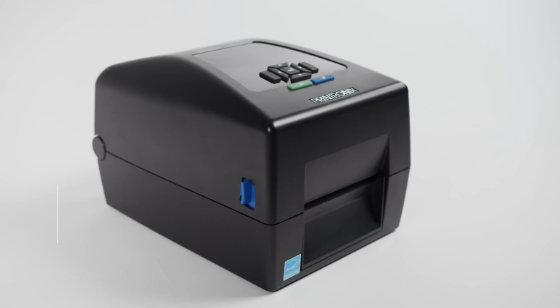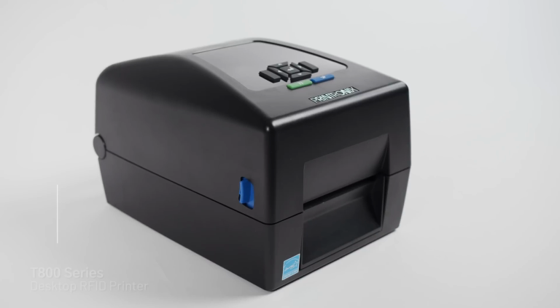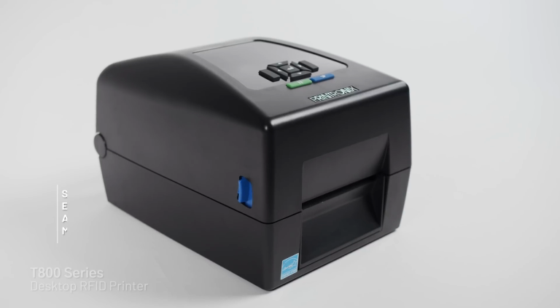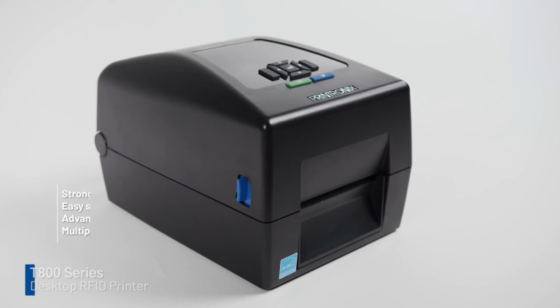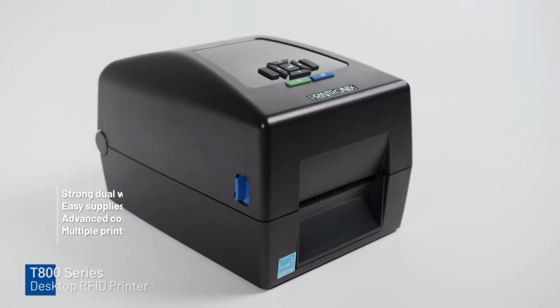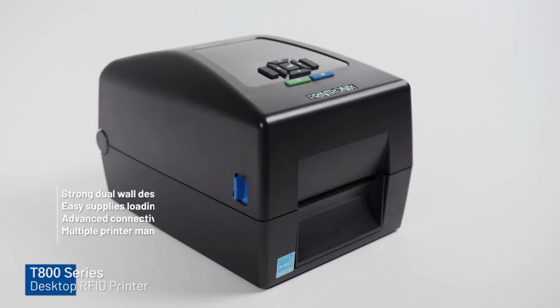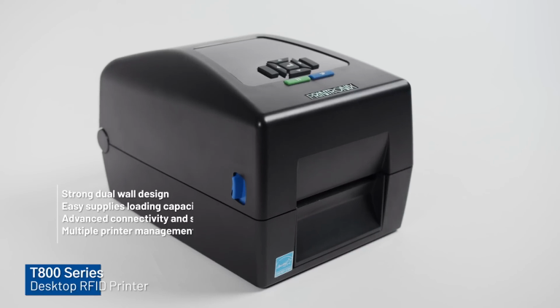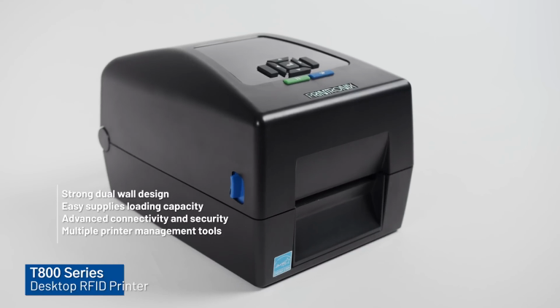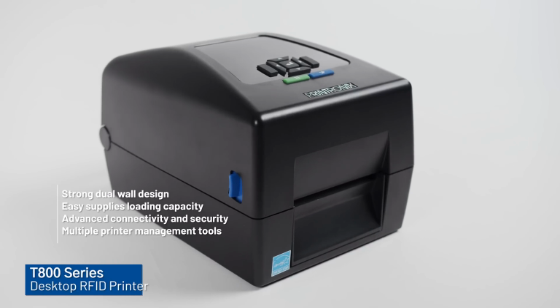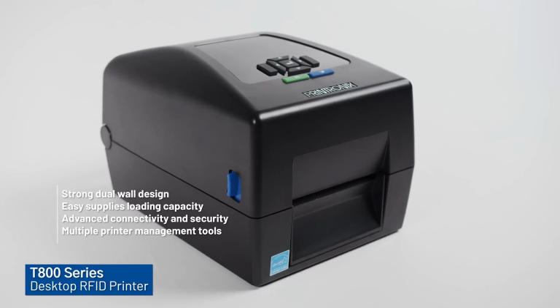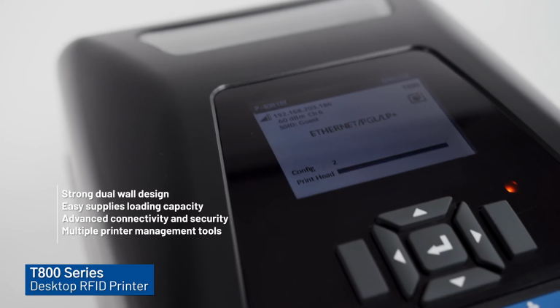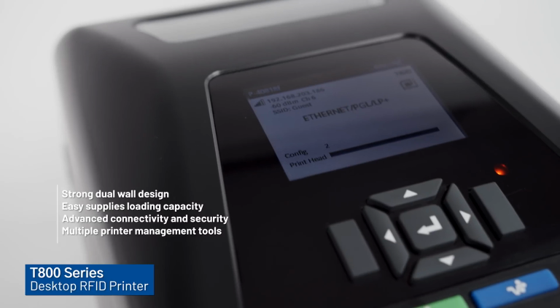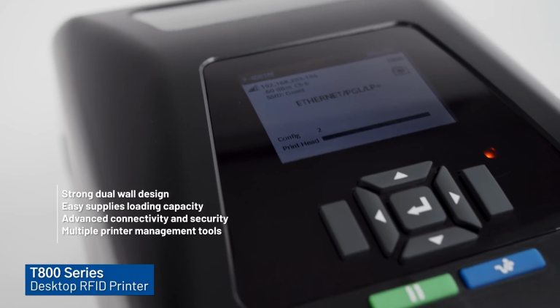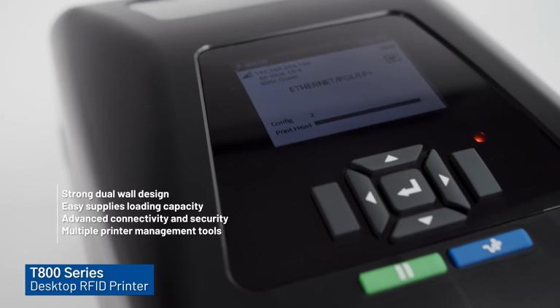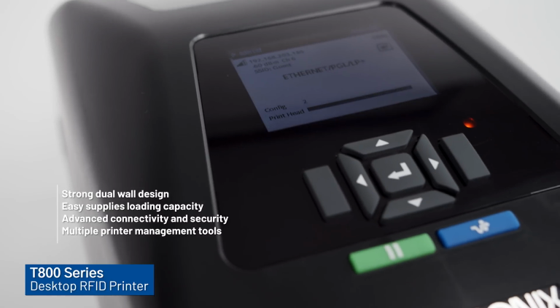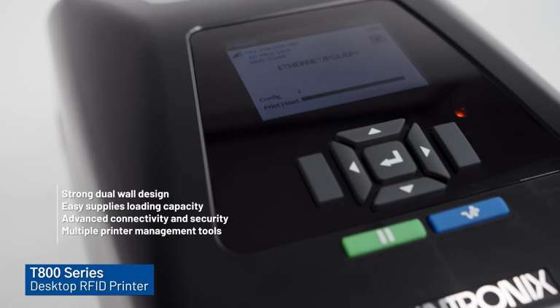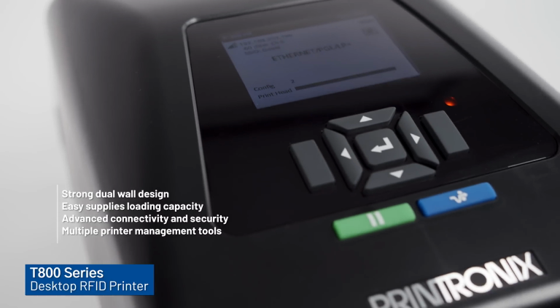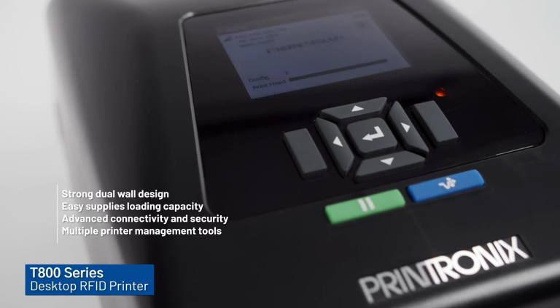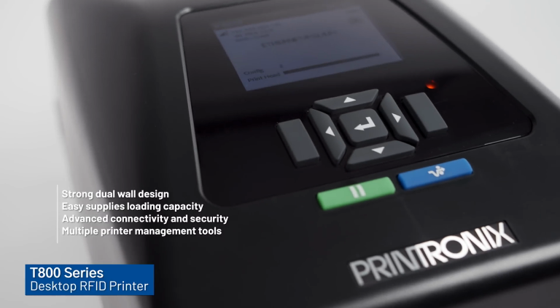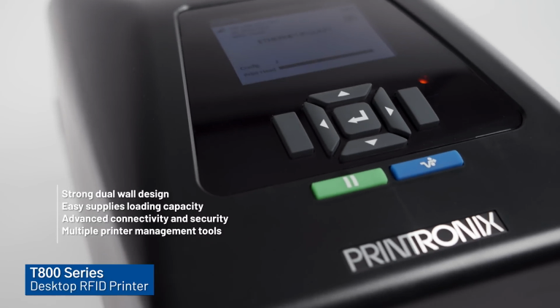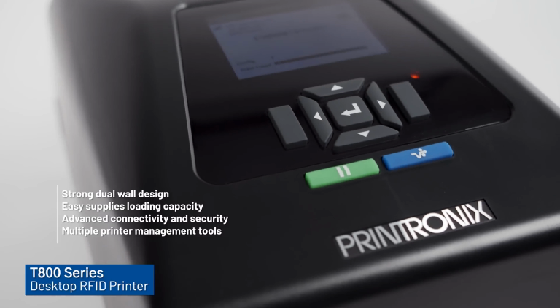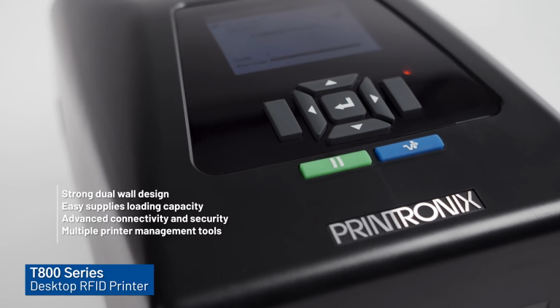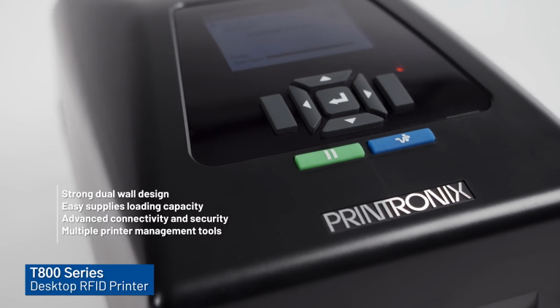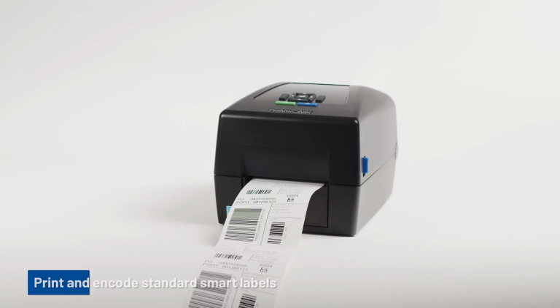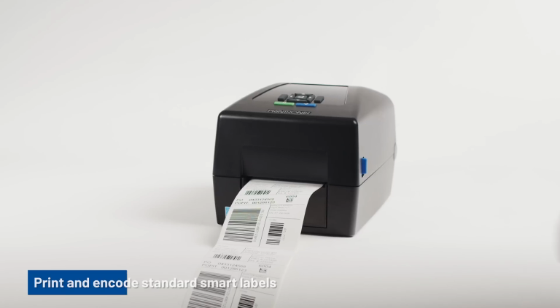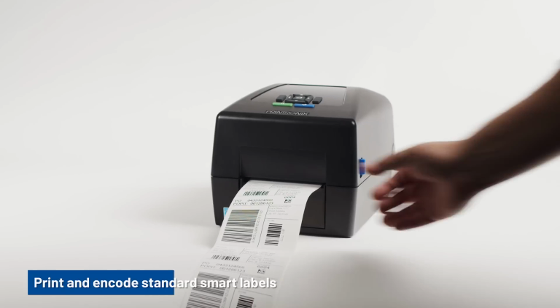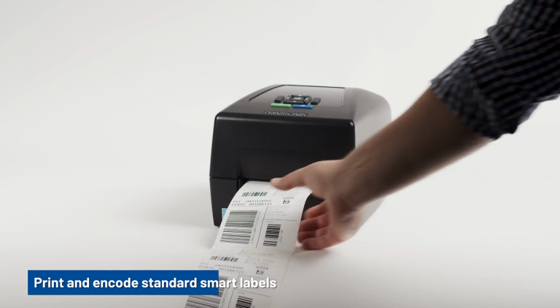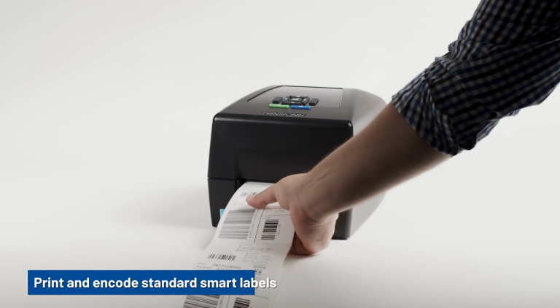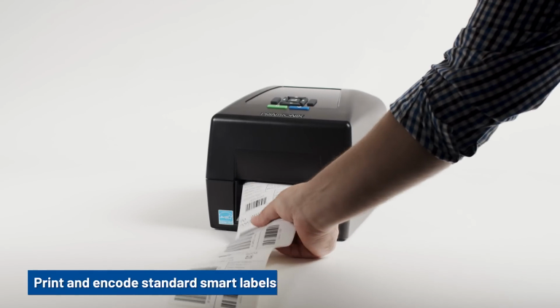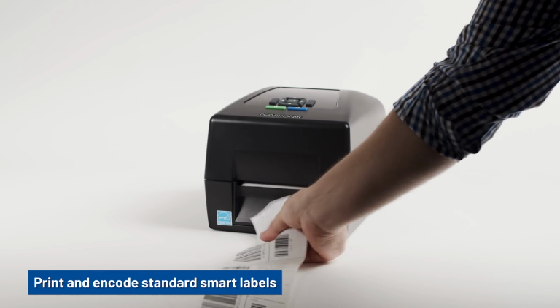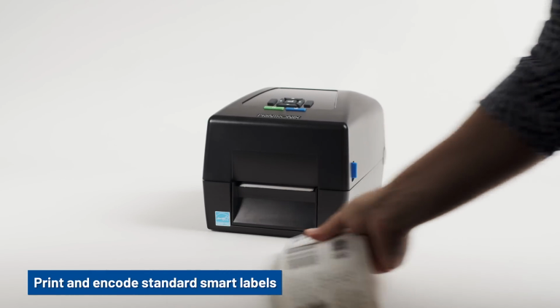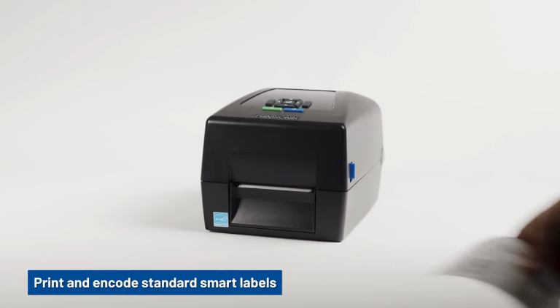The T800 offers enterprise-grade features in a desktop footprint. Print and encode standard smart labels.